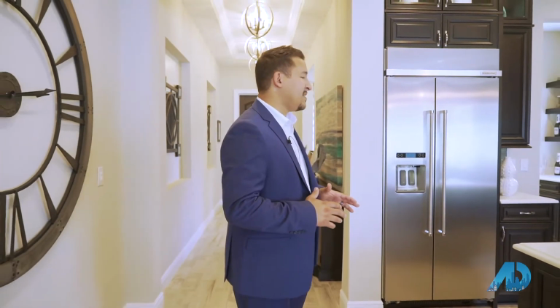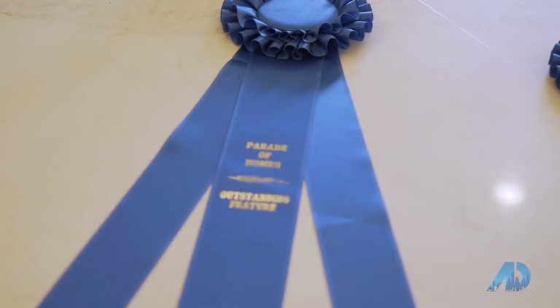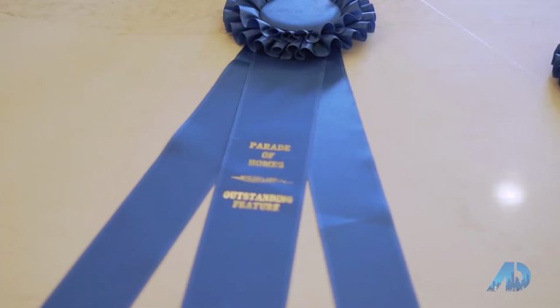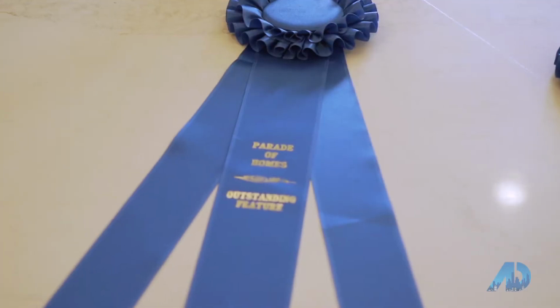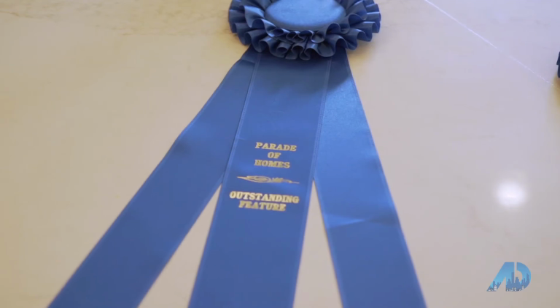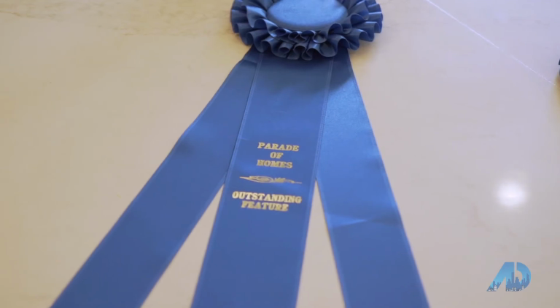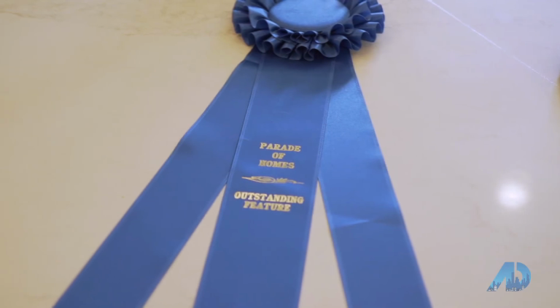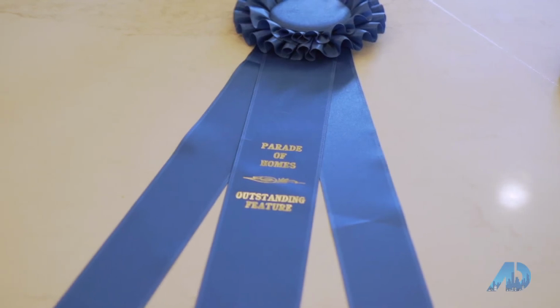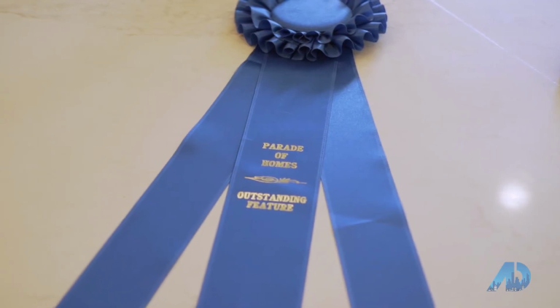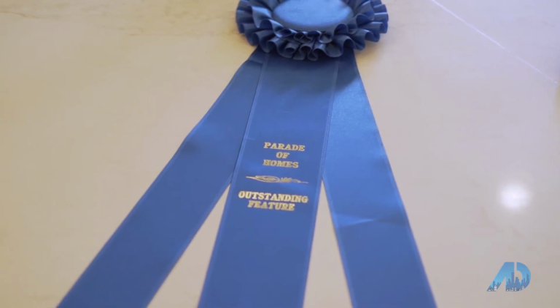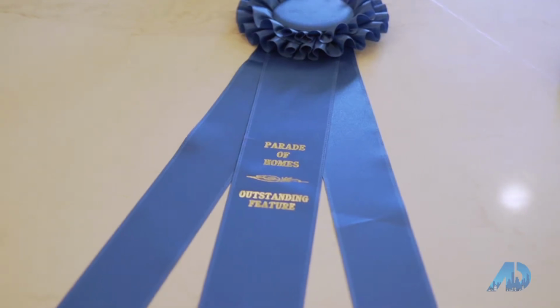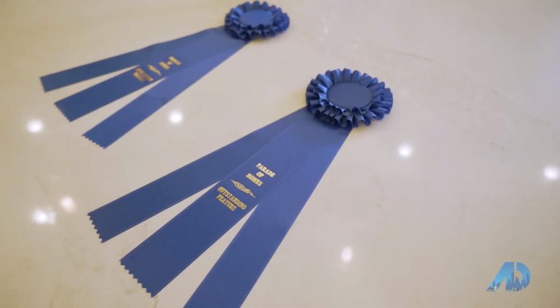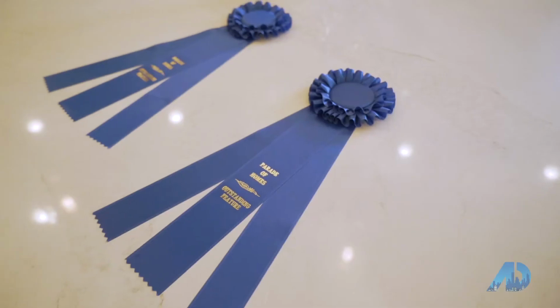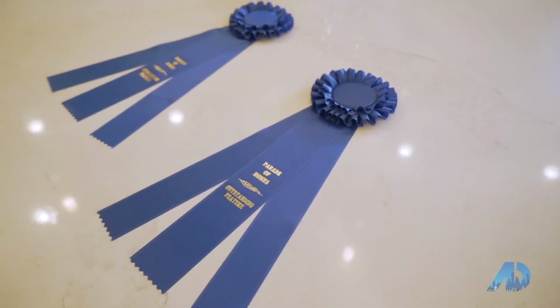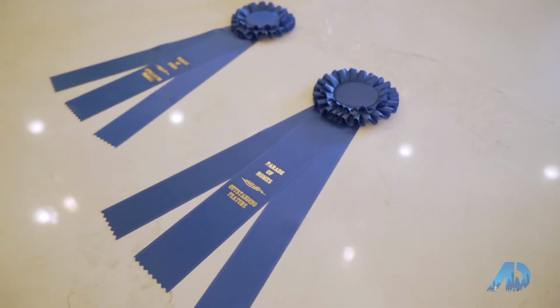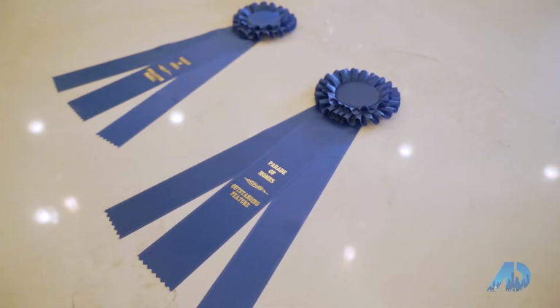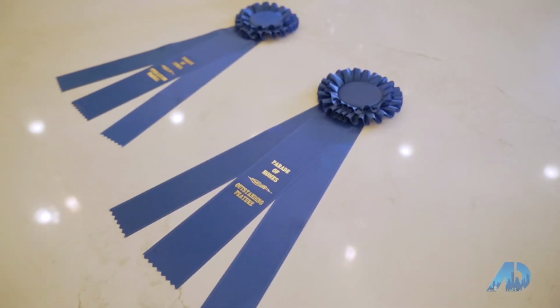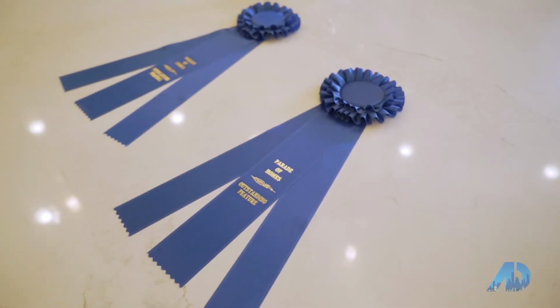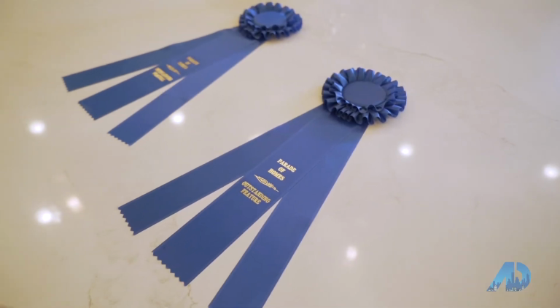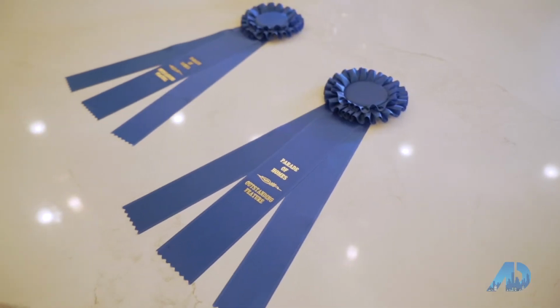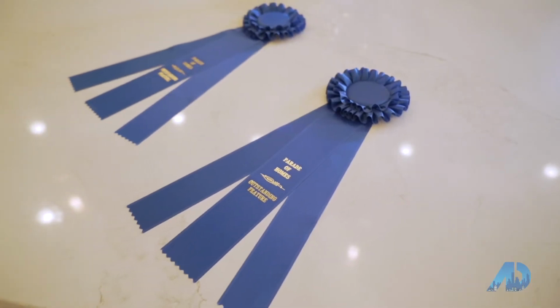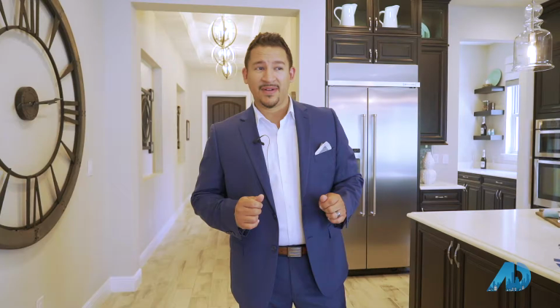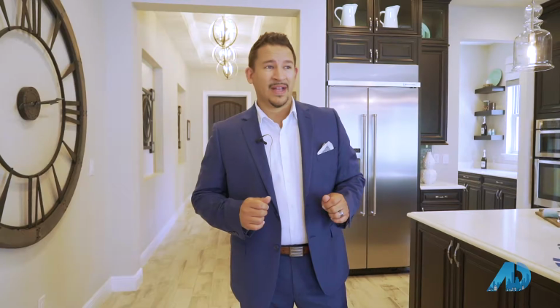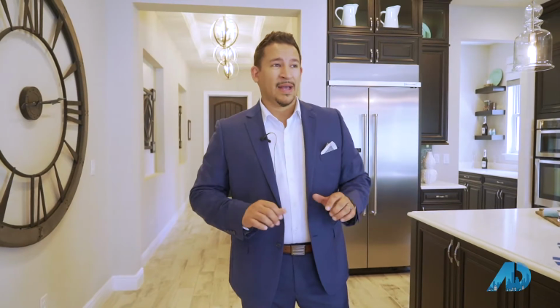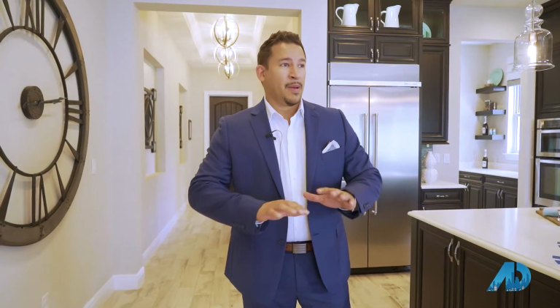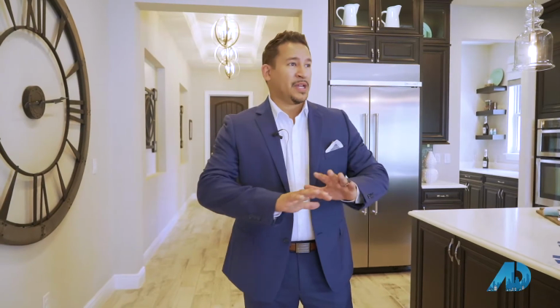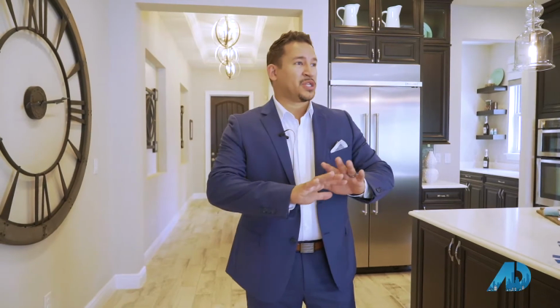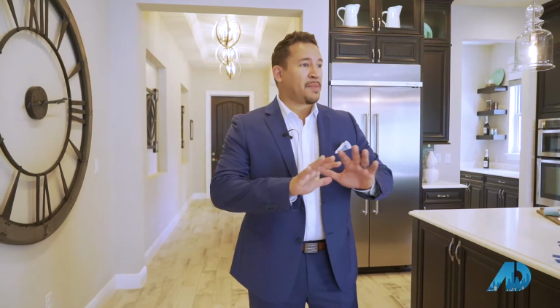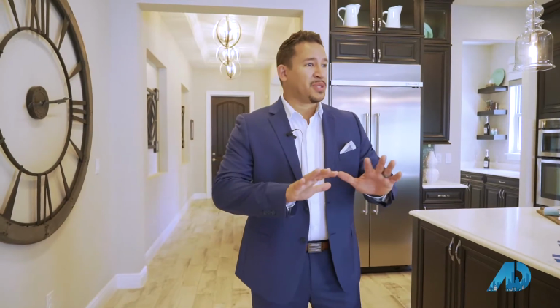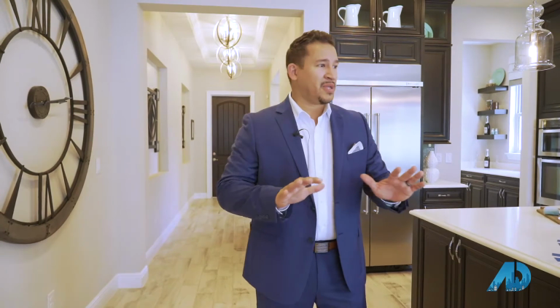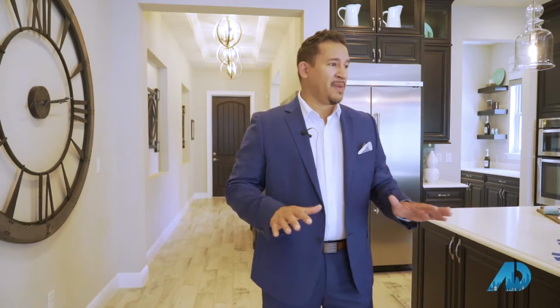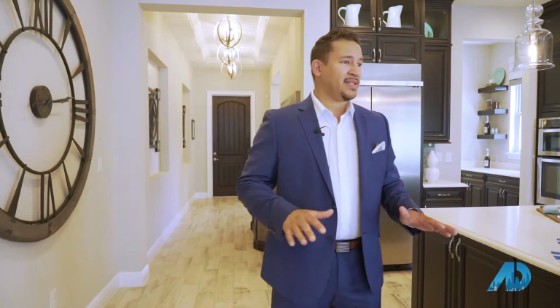This home is actually on the Parade of Homes circuit and is a Blue Ribbon winner. It's just absolutely amazing.